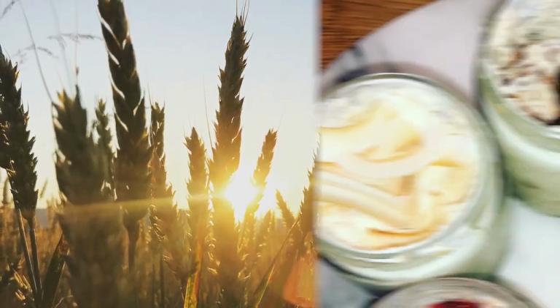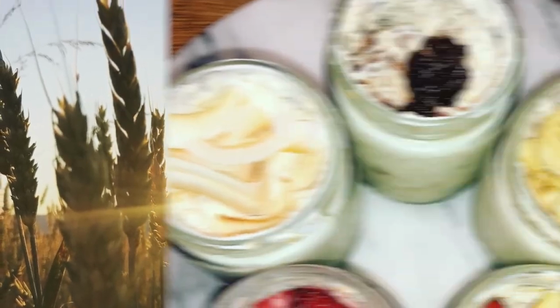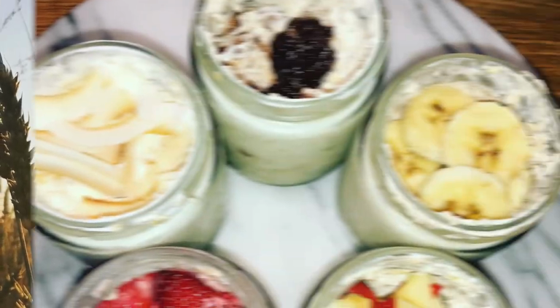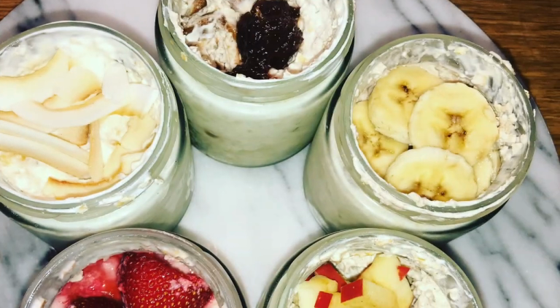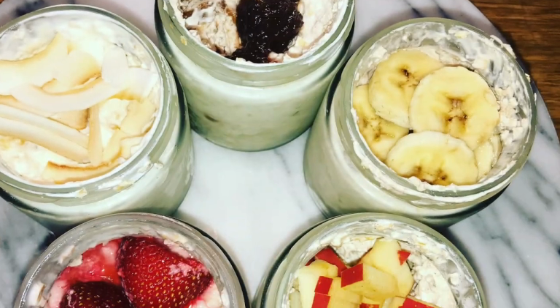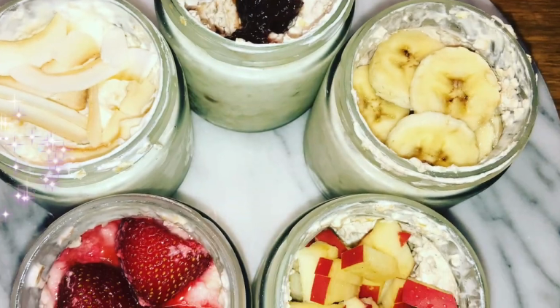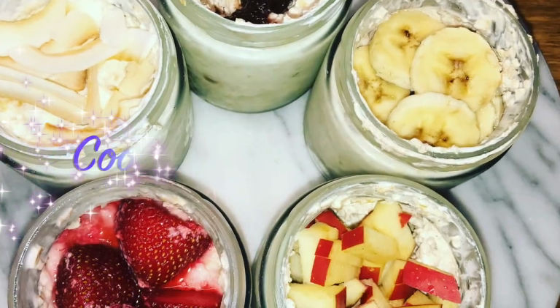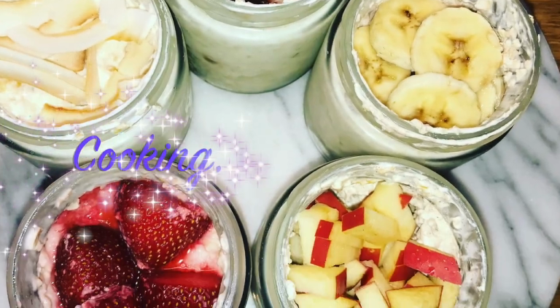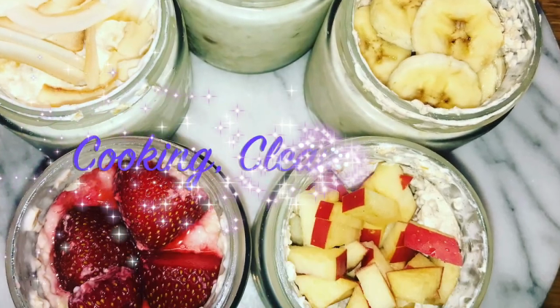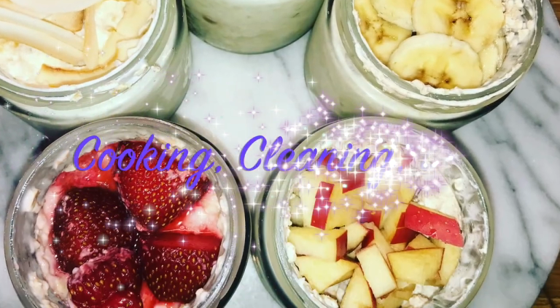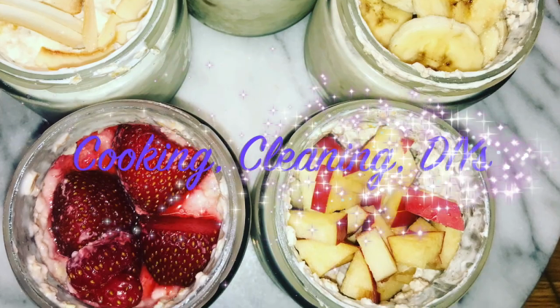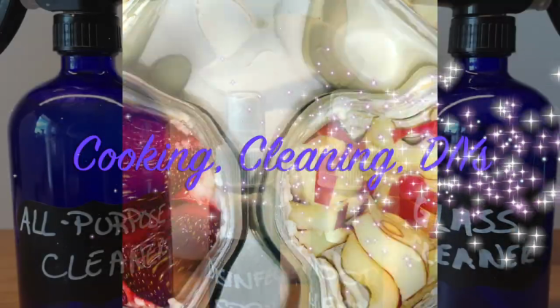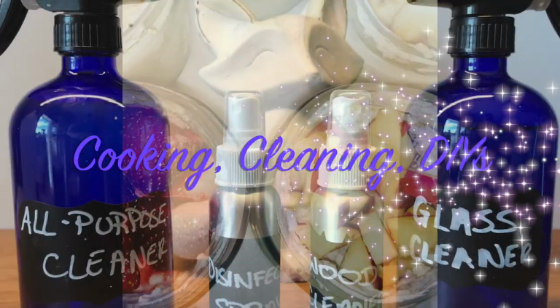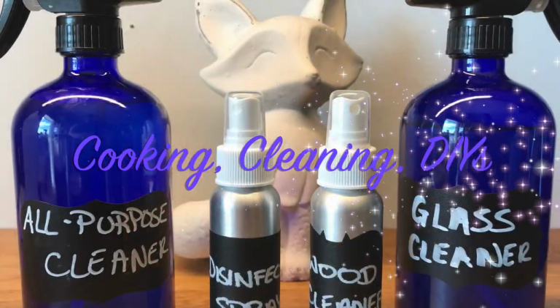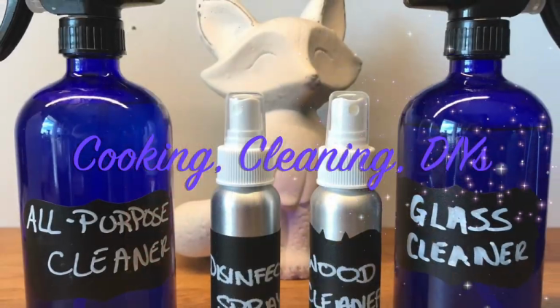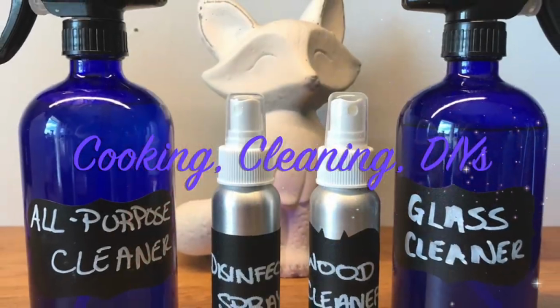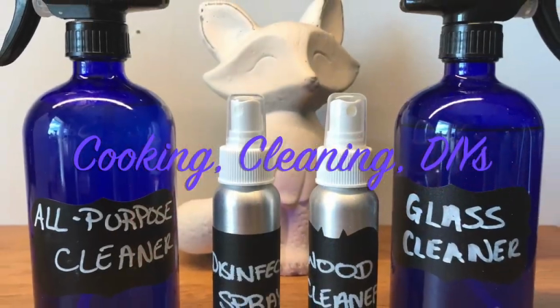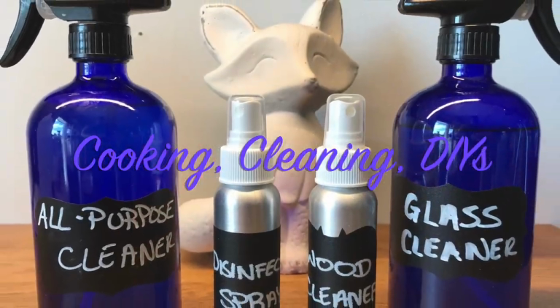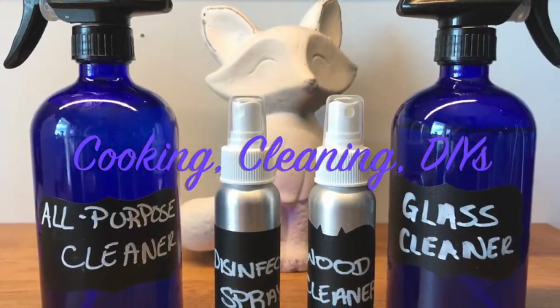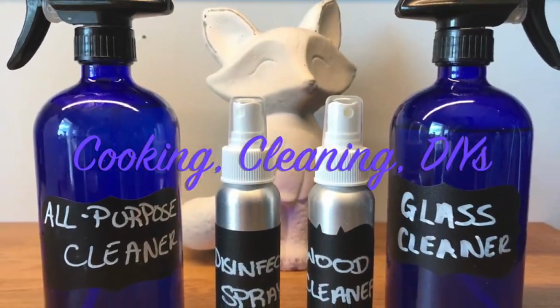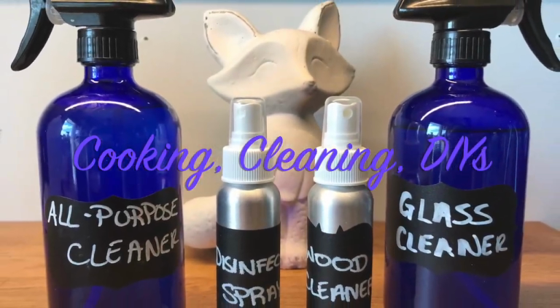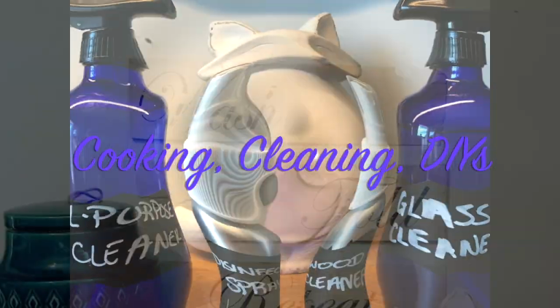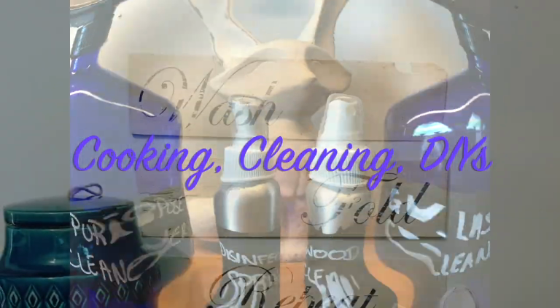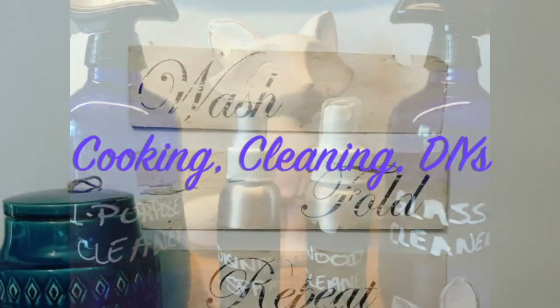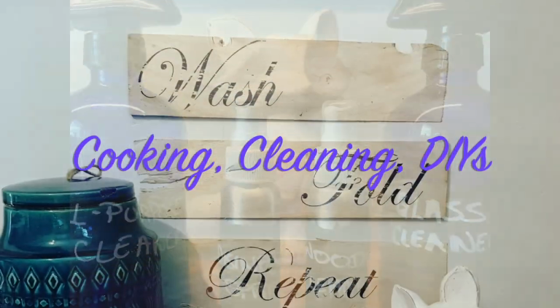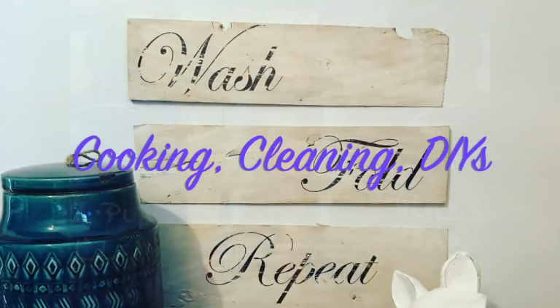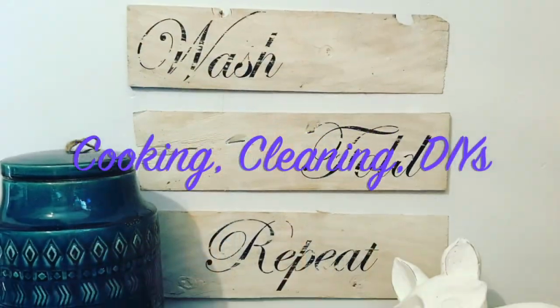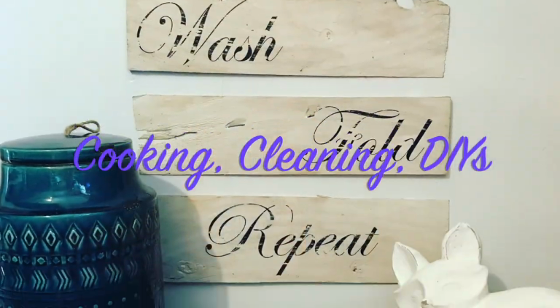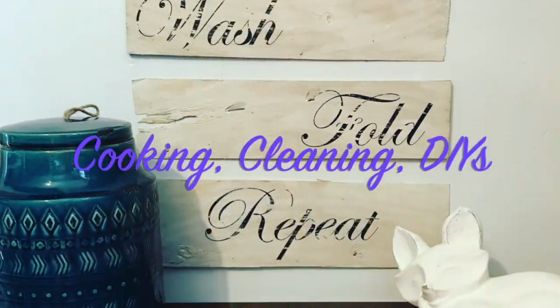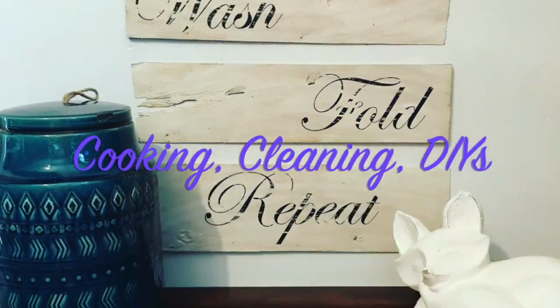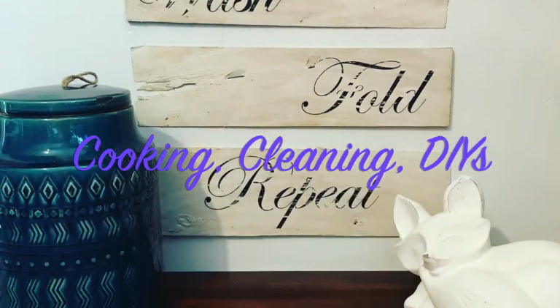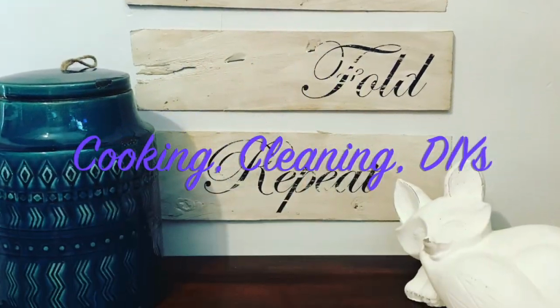Welcome to Living Clean in the Country. Today I'm going to show you four simple ways to make your home smell like fall.